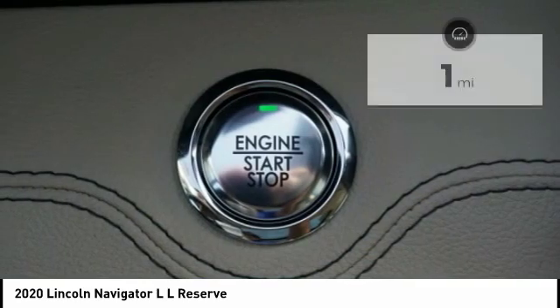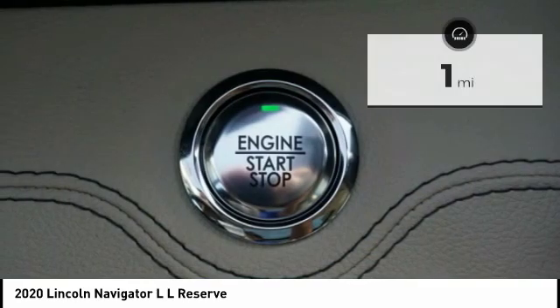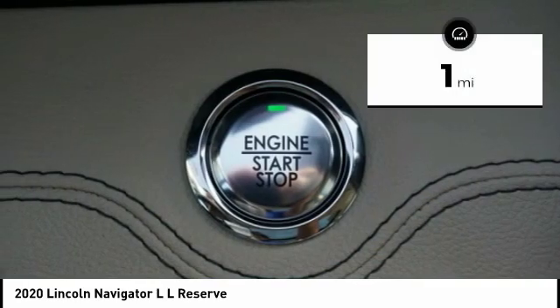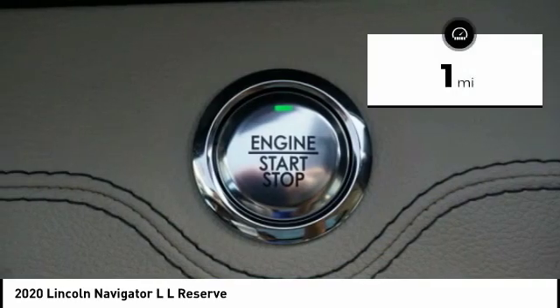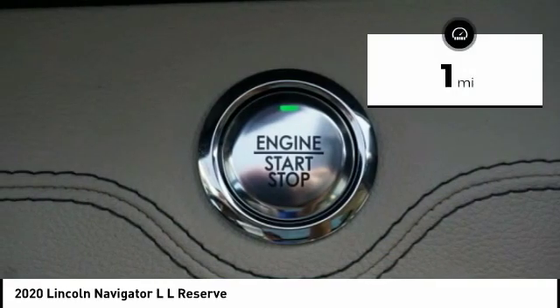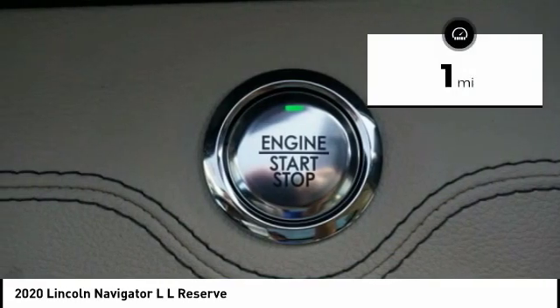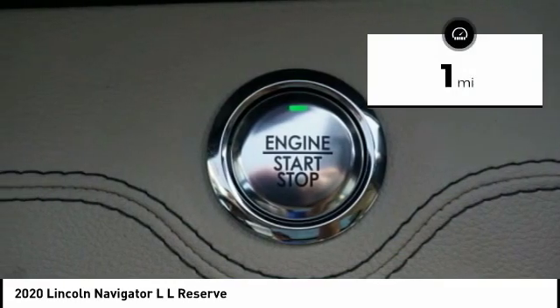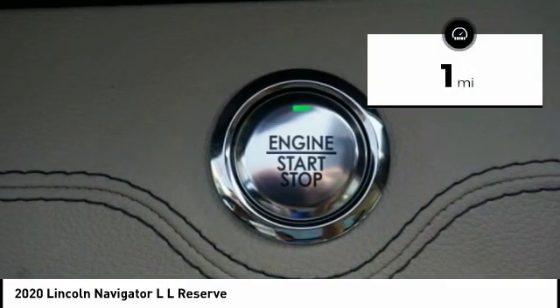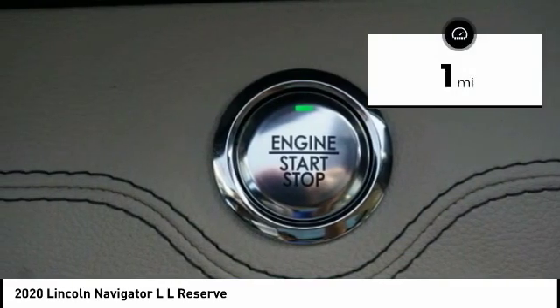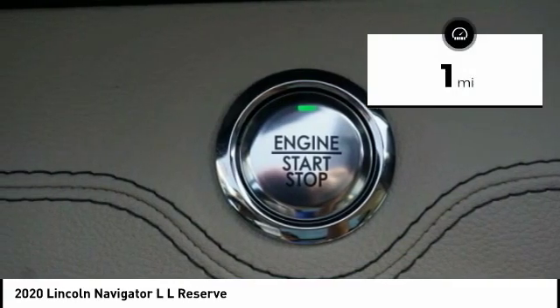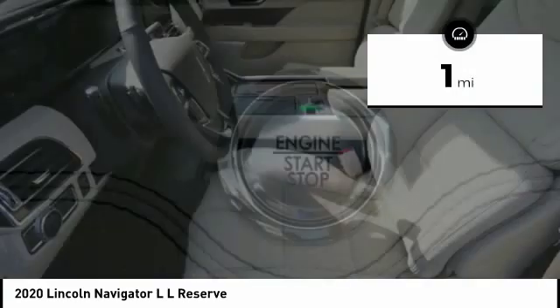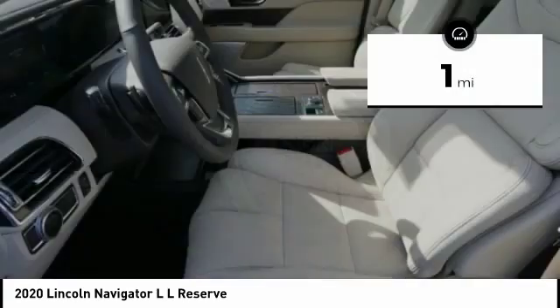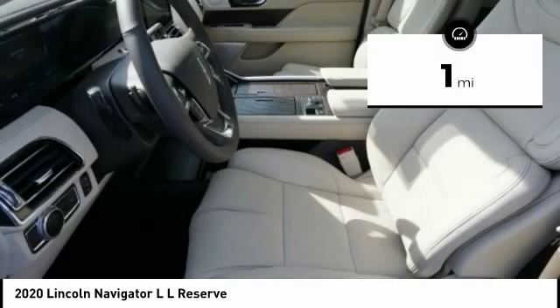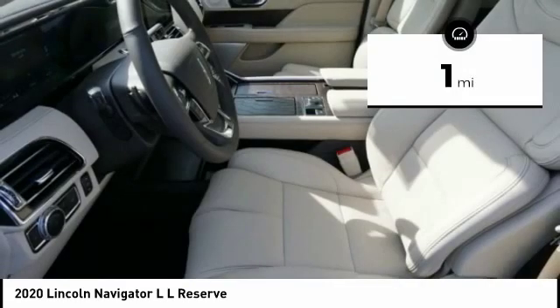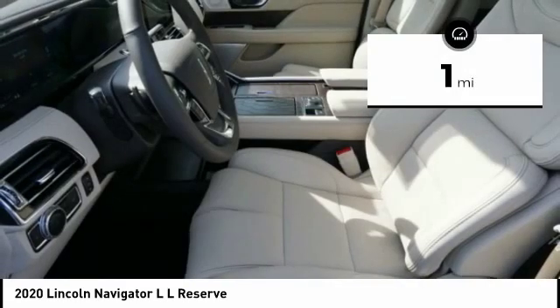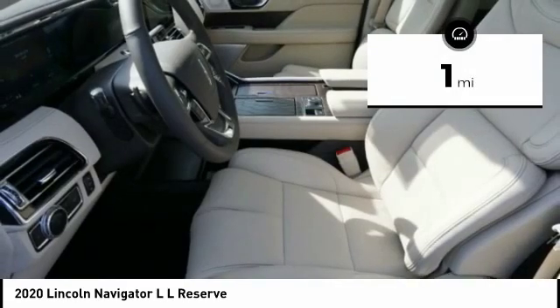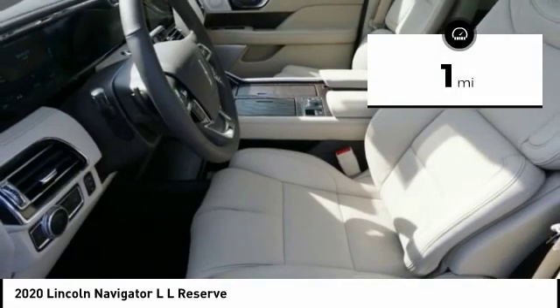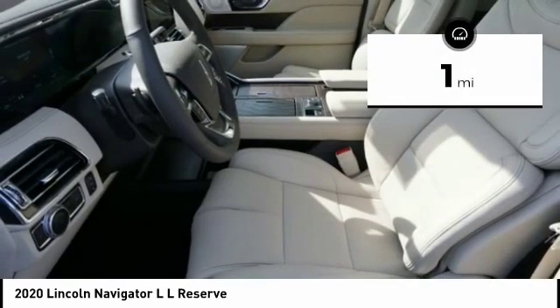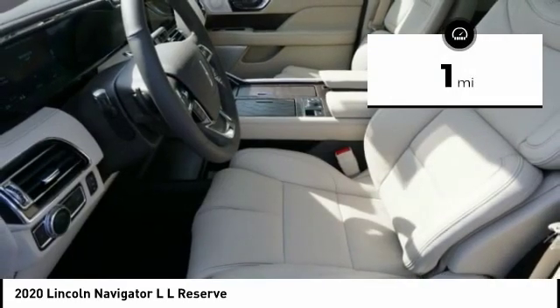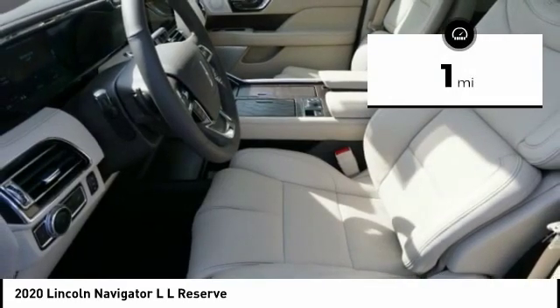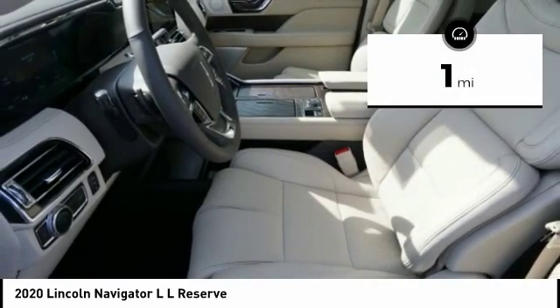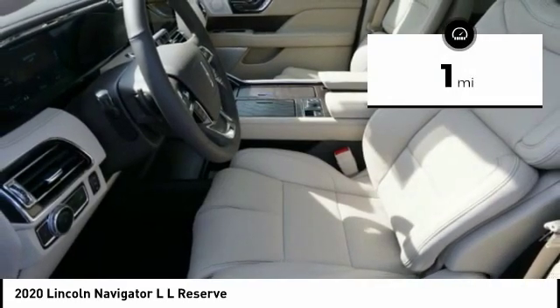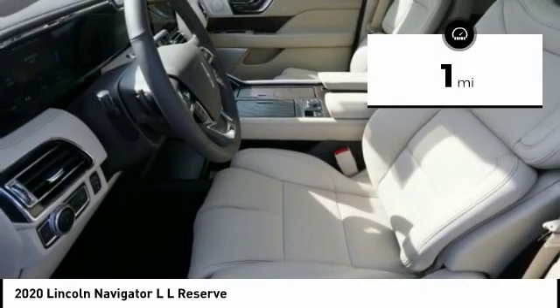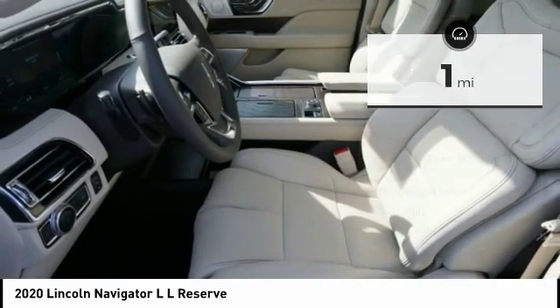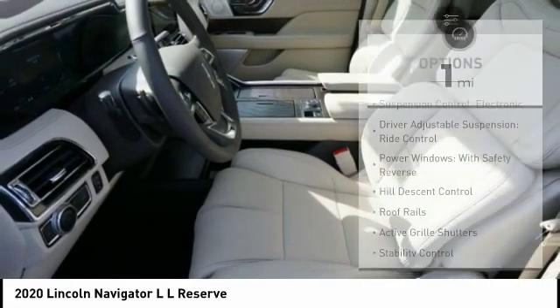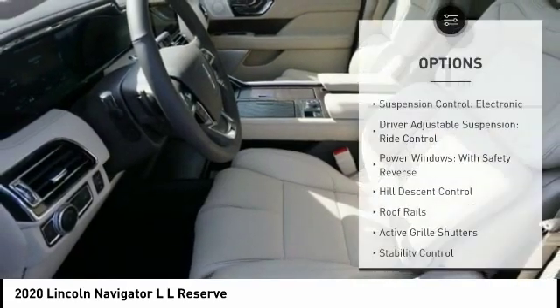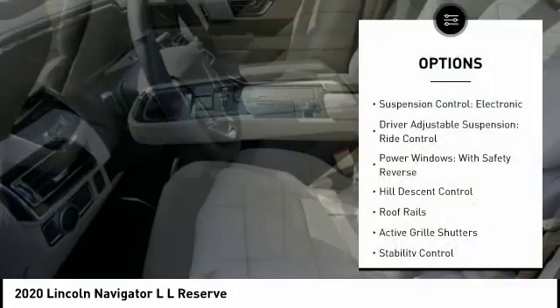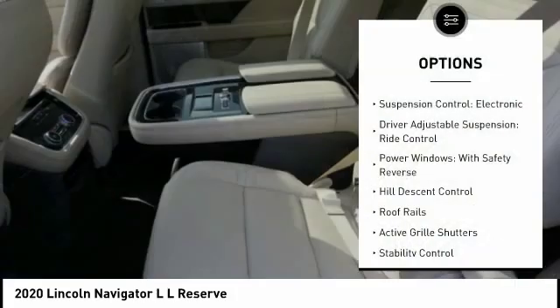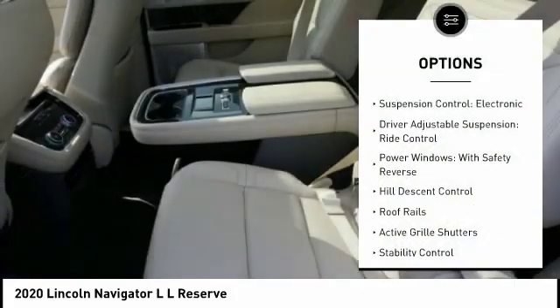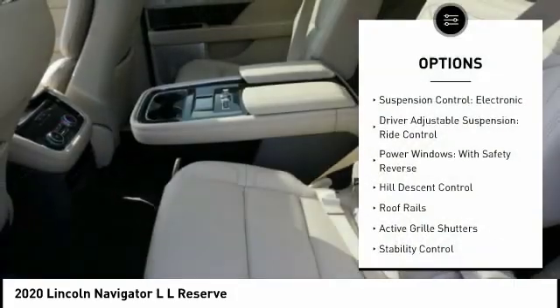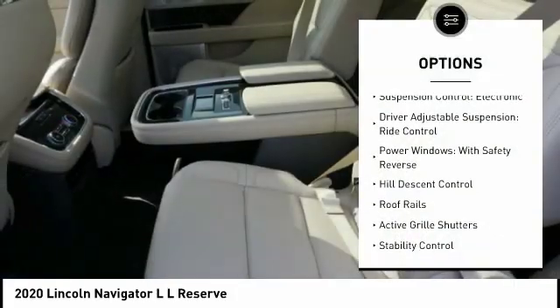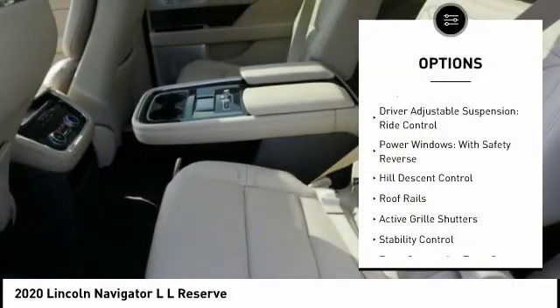This vehicle has less than 100 miles. Here are some of this vehicle's great options: suspension control,